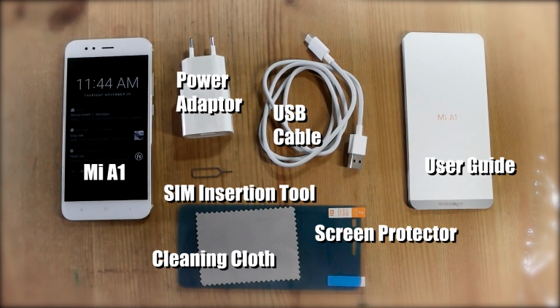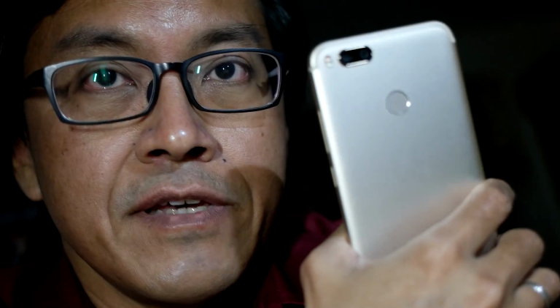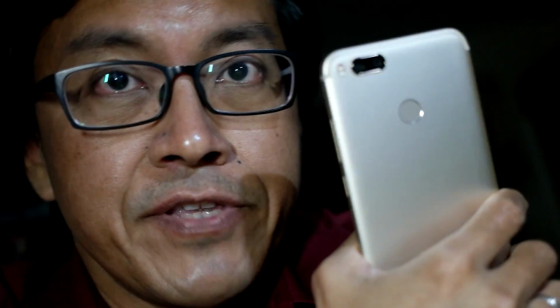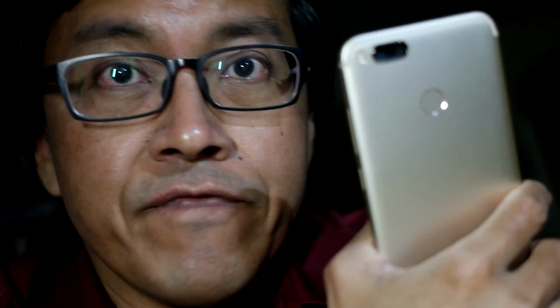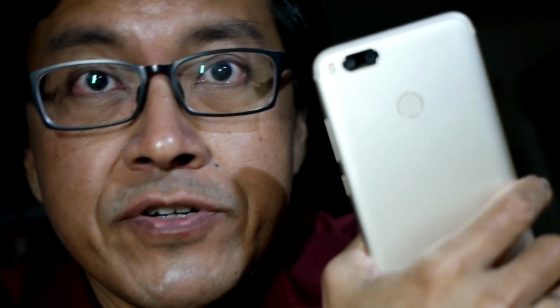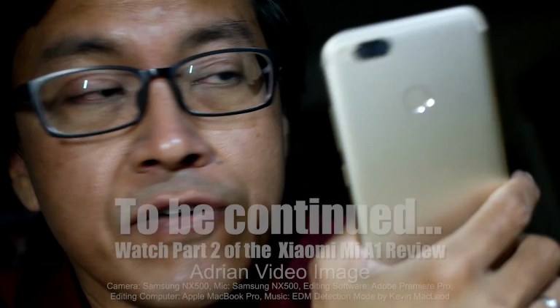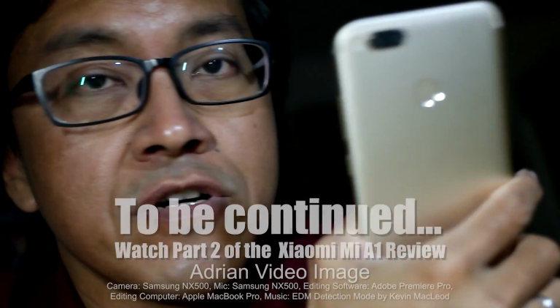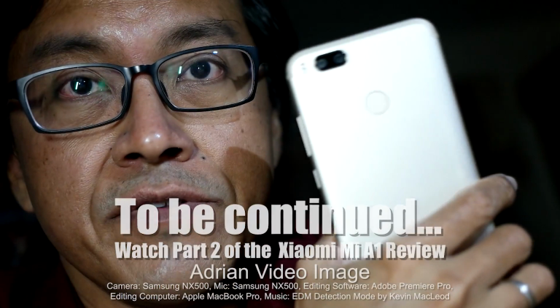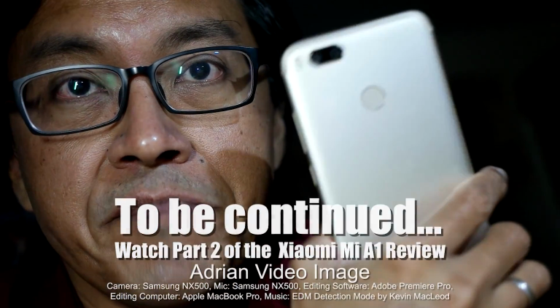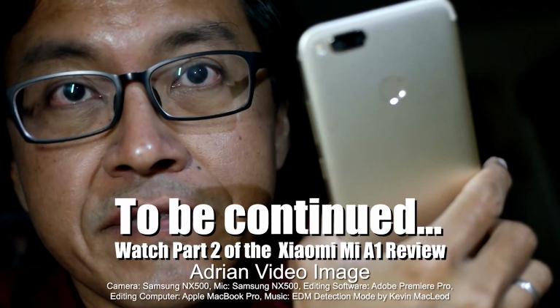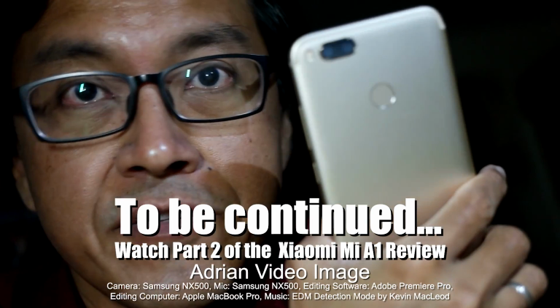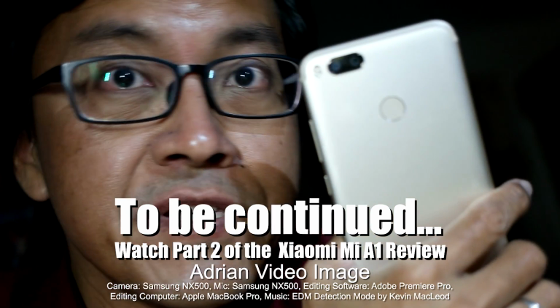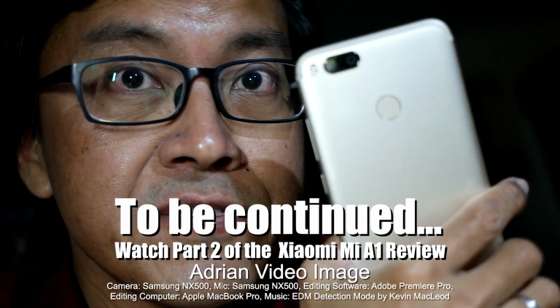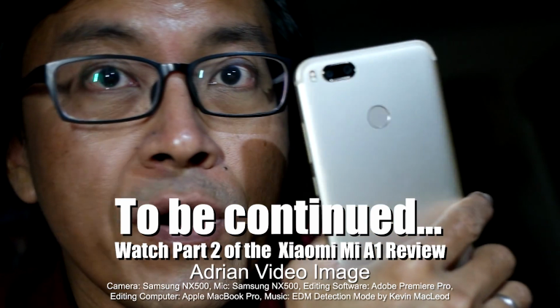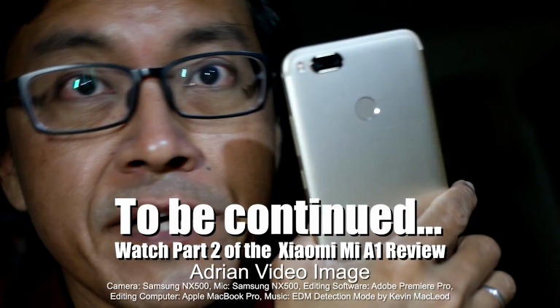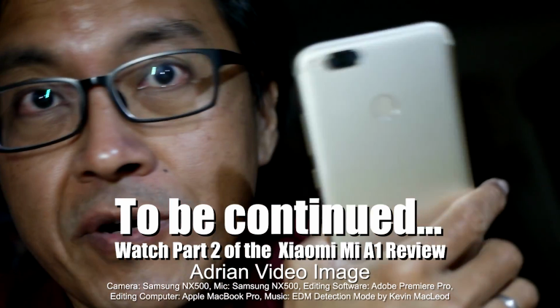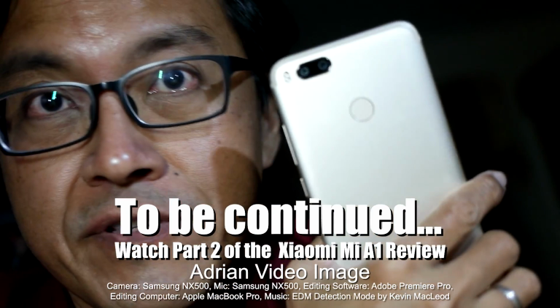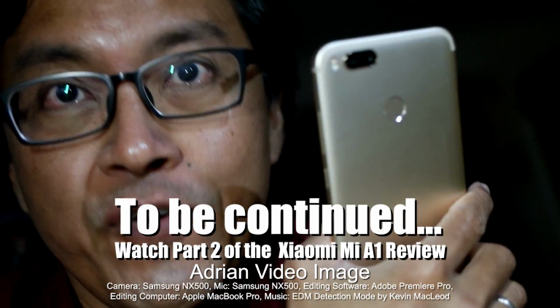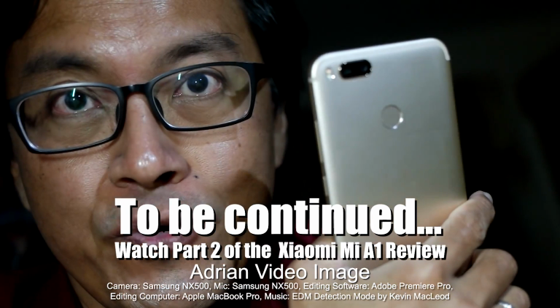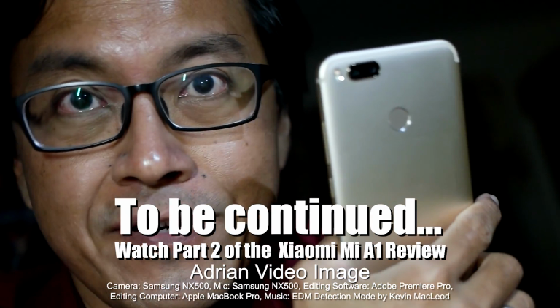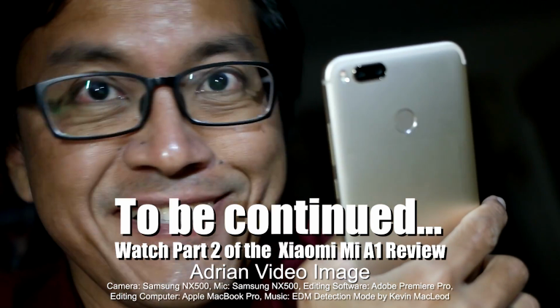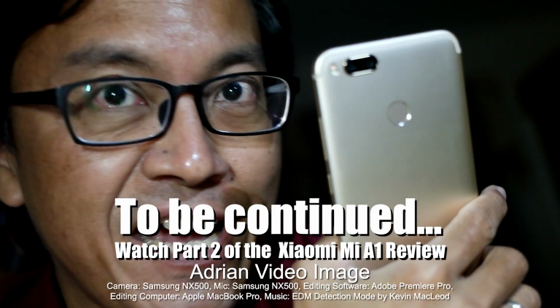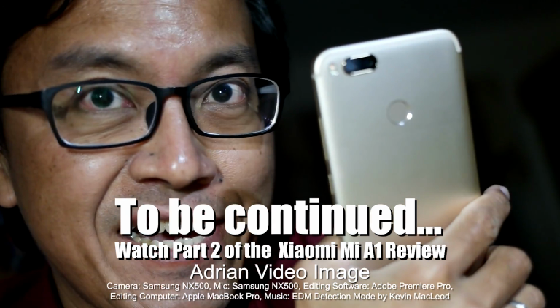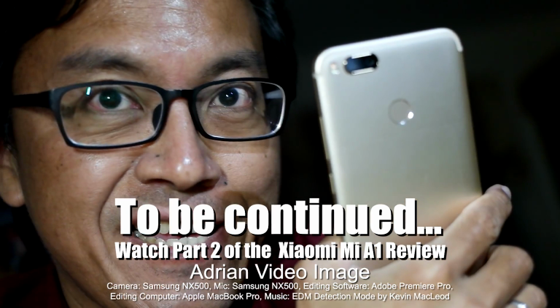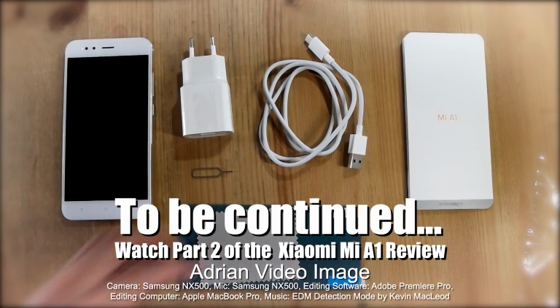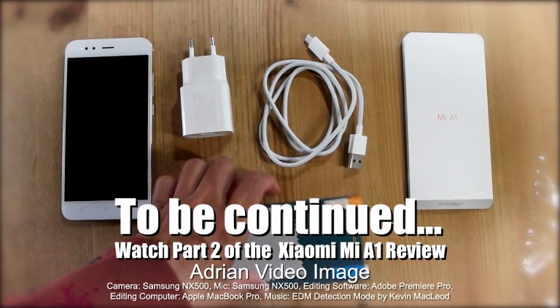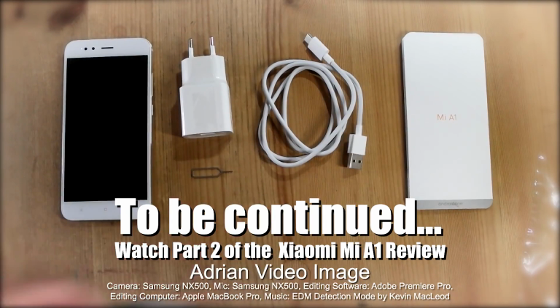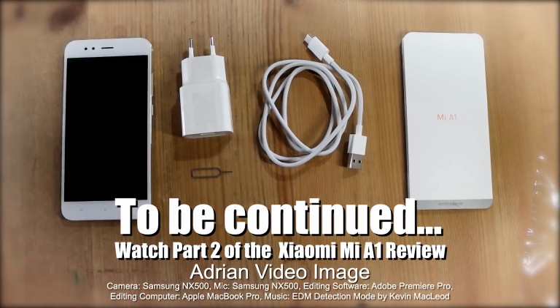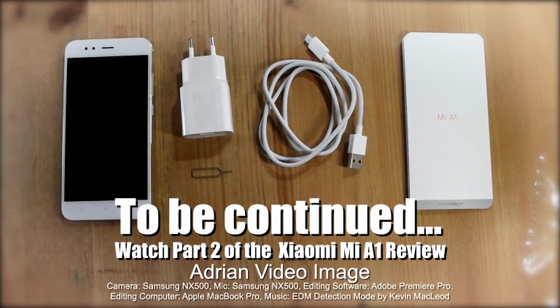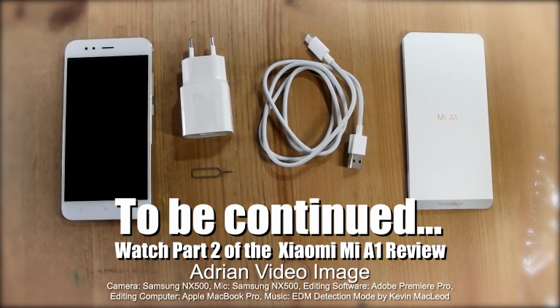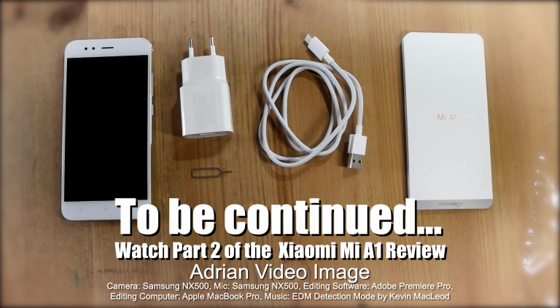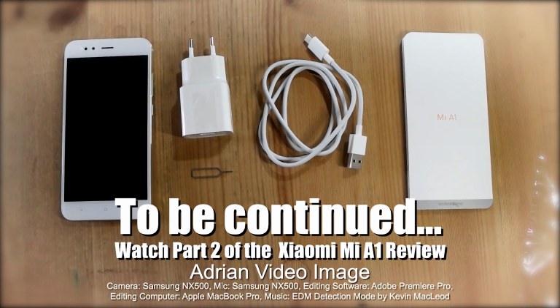In the next video I will talk about the specs and the reasons why I bought this phone. See ya.